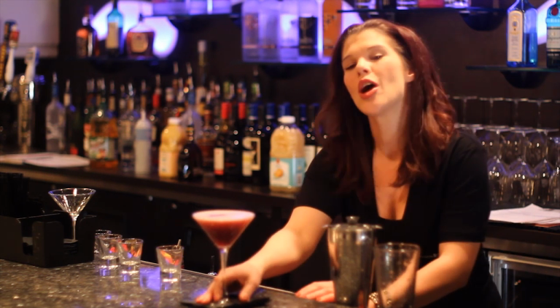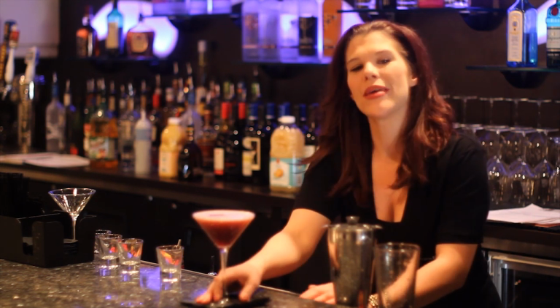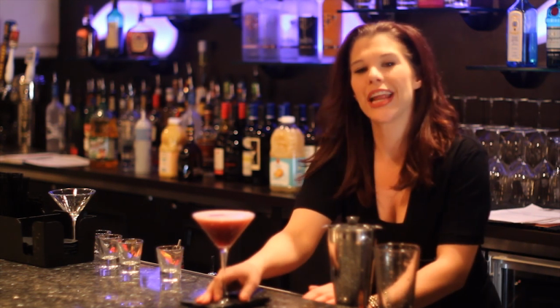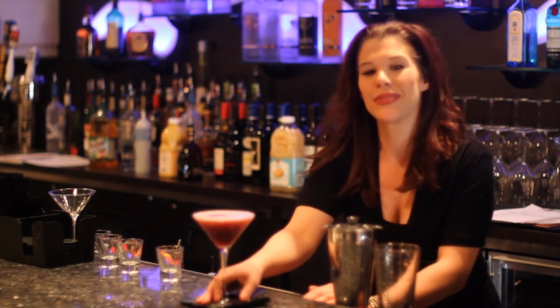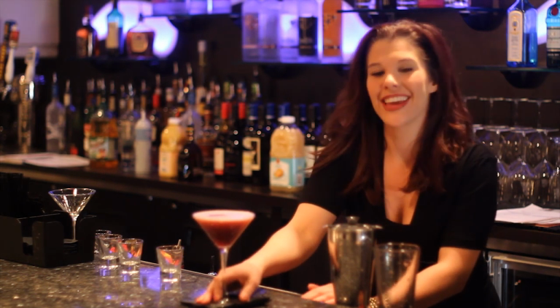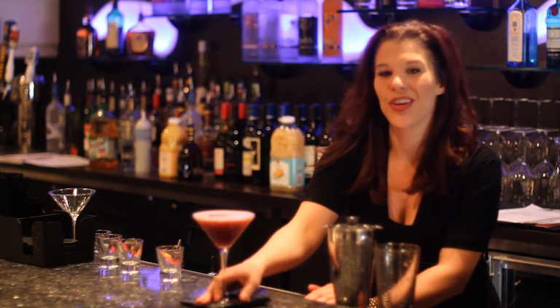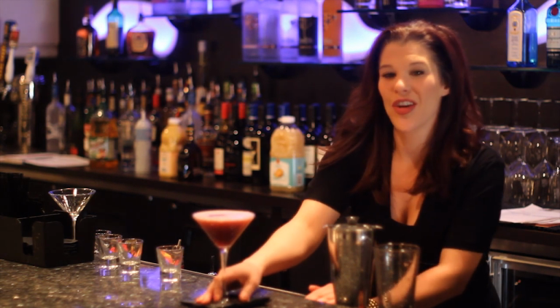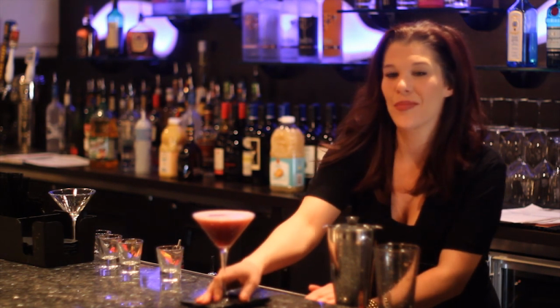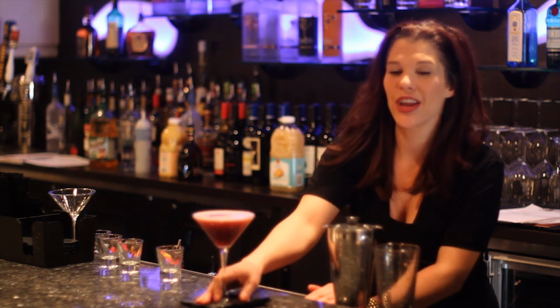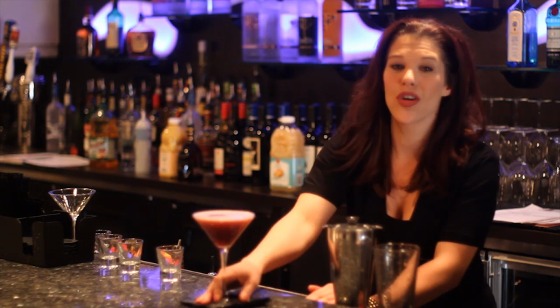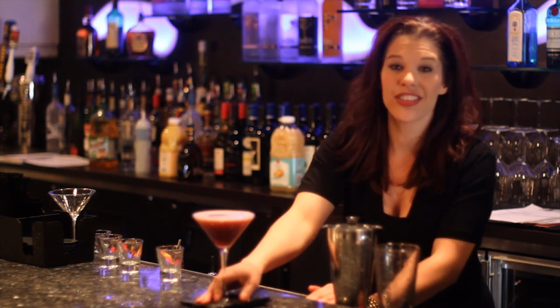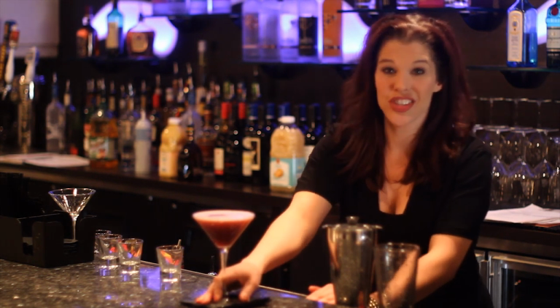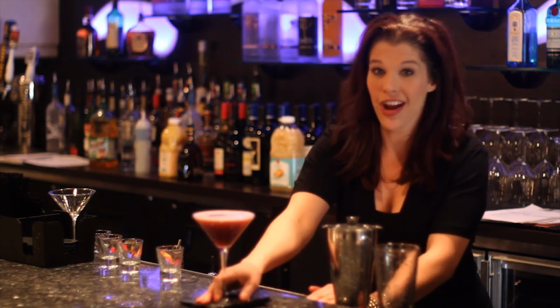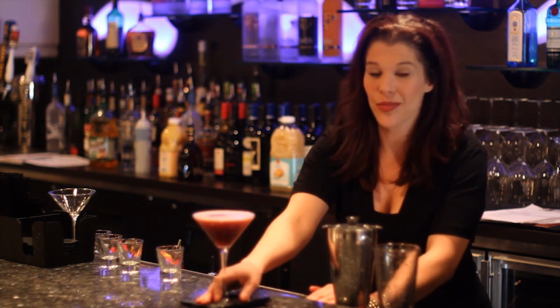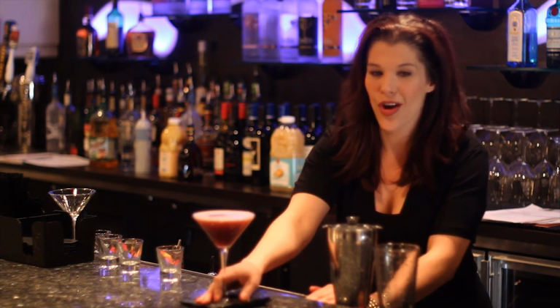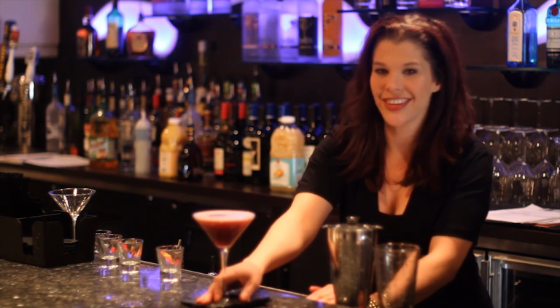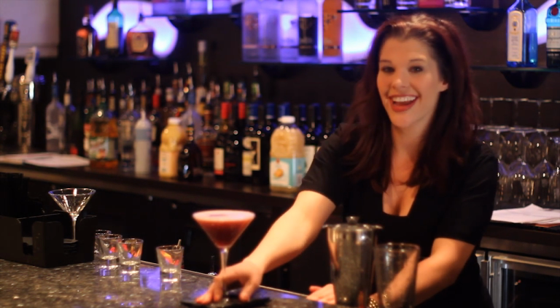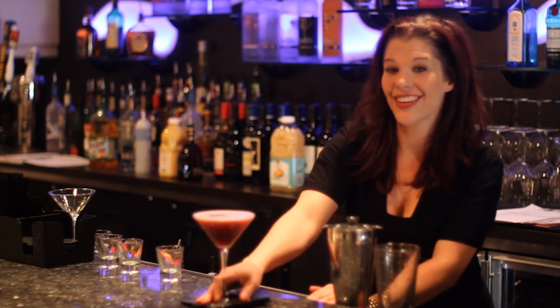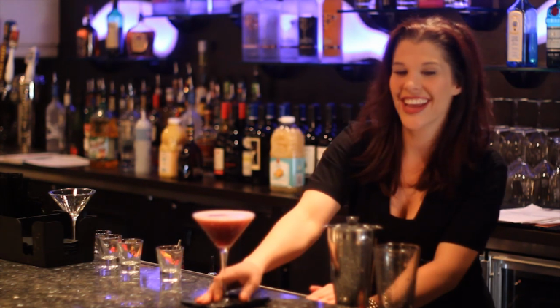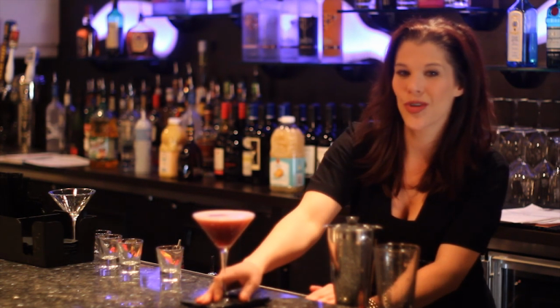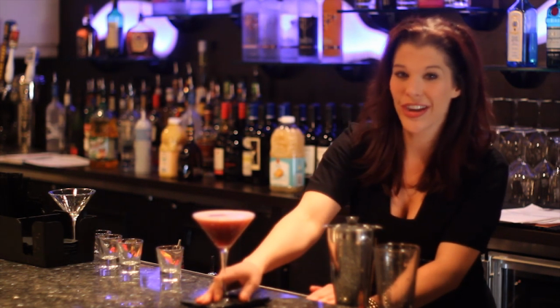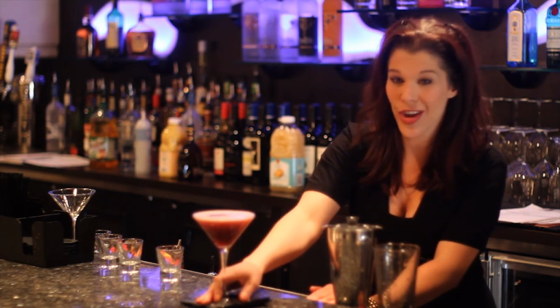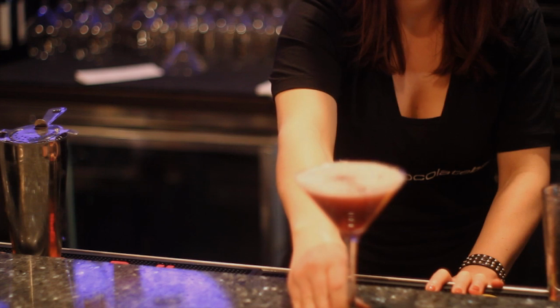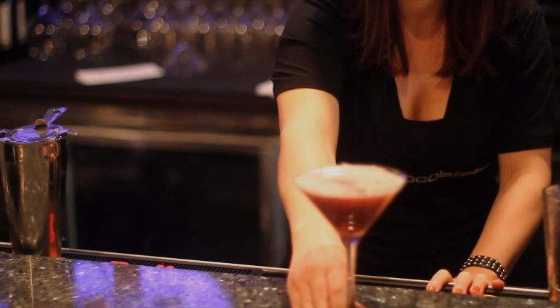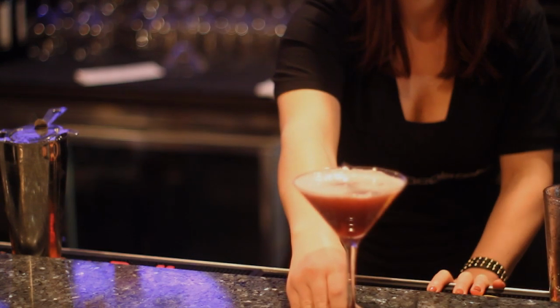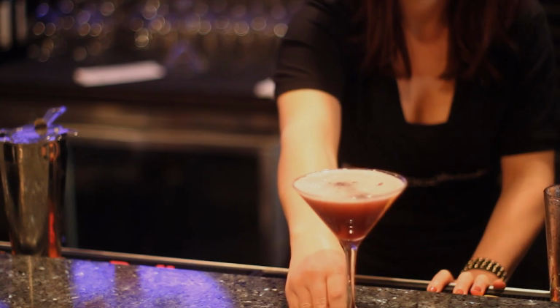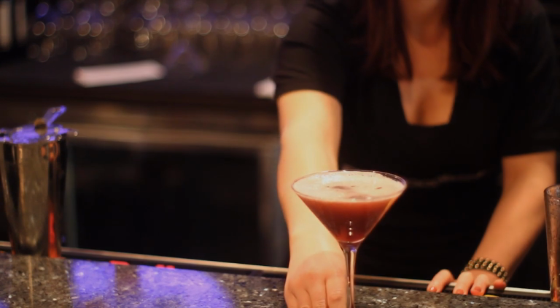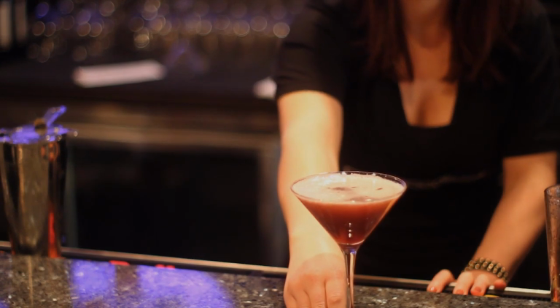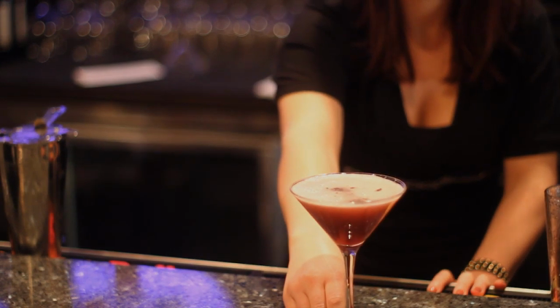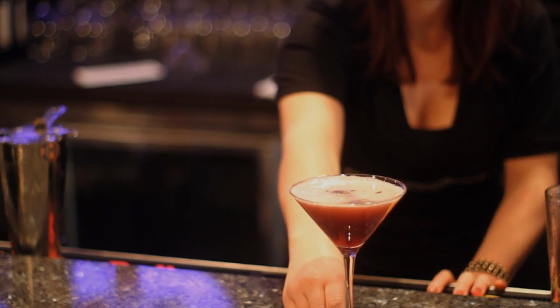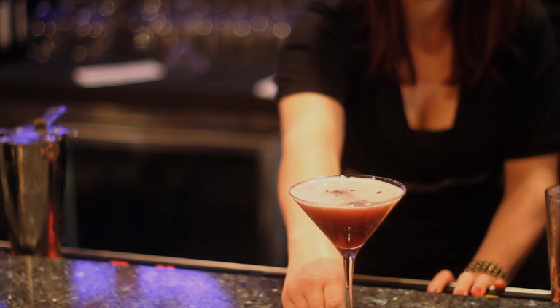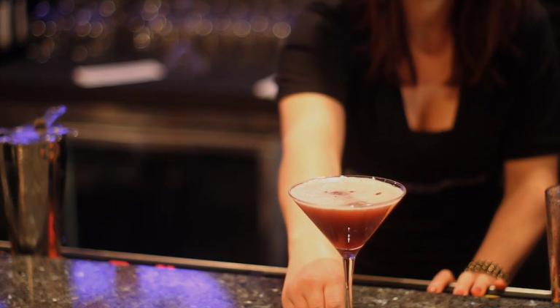My name is Gail Gramlich and we're at the Chocolate Bar in downtown Reno, Nevada. Come see us.